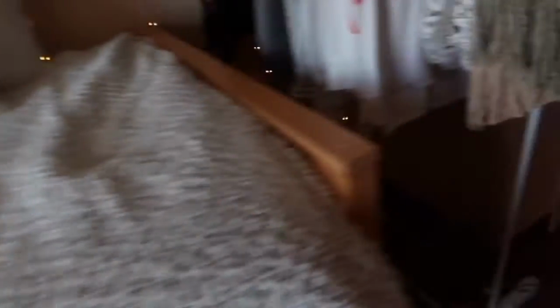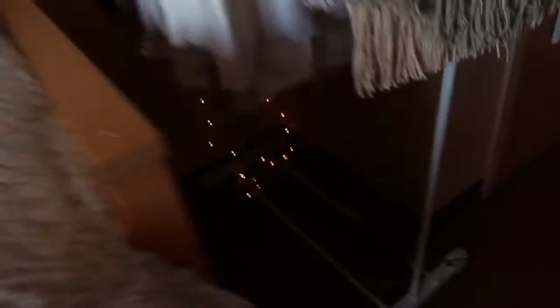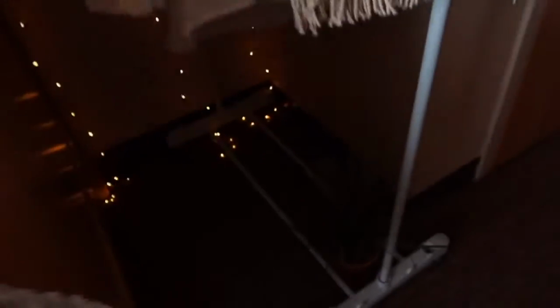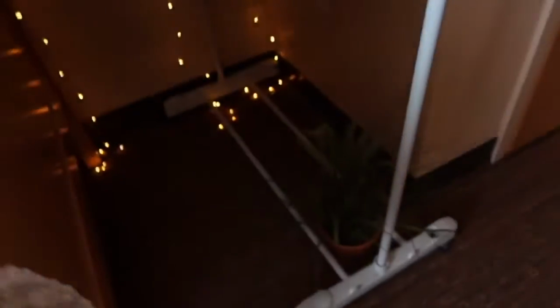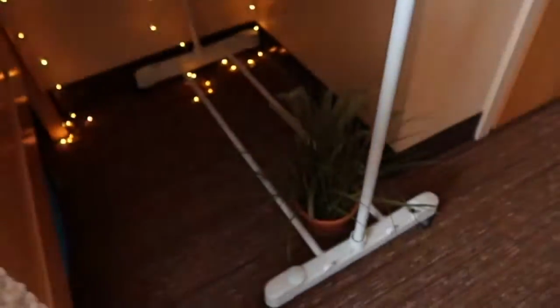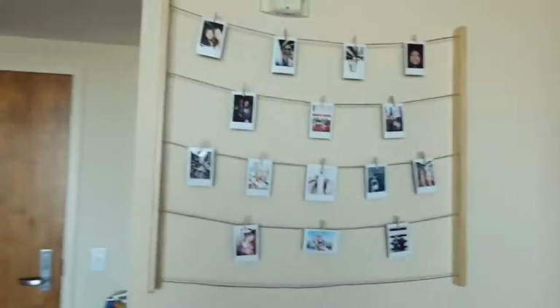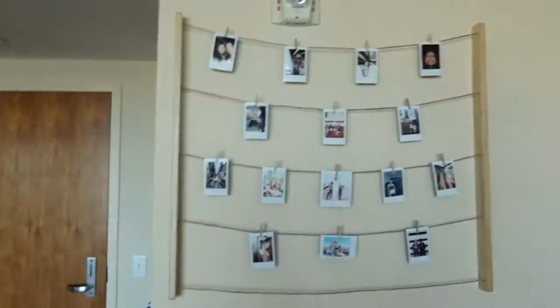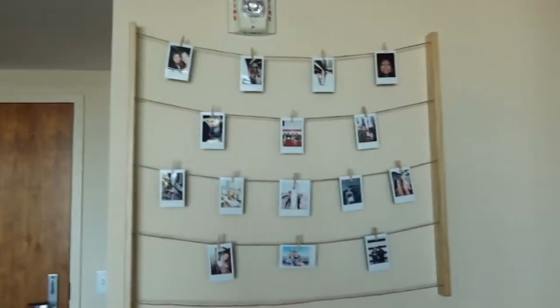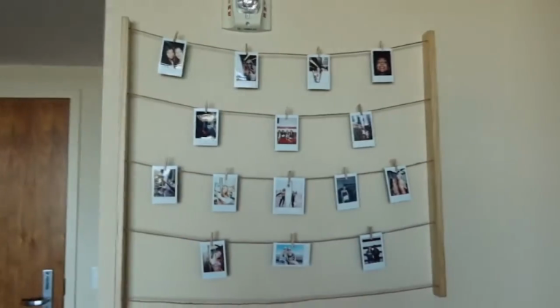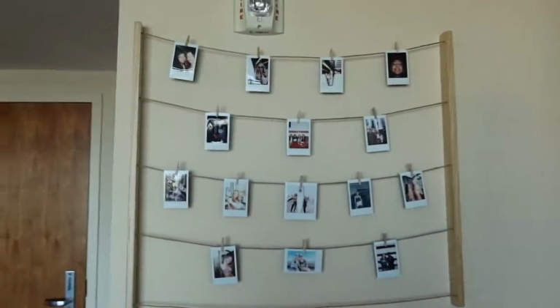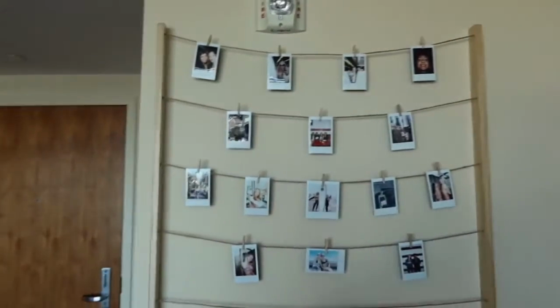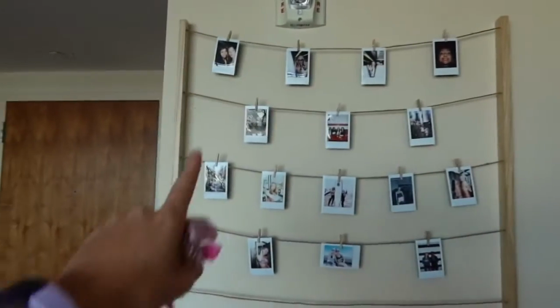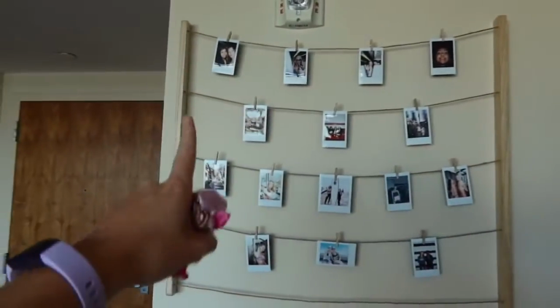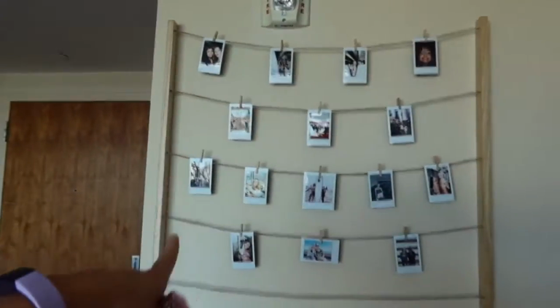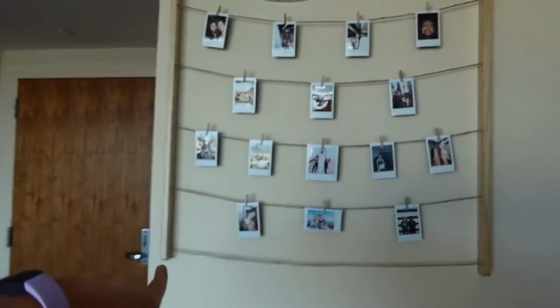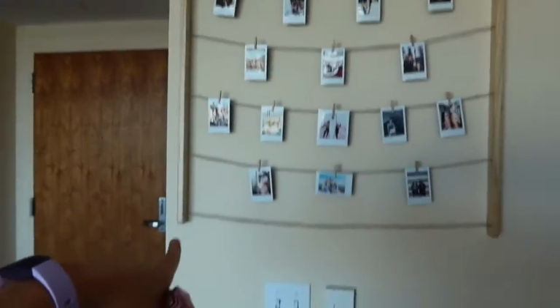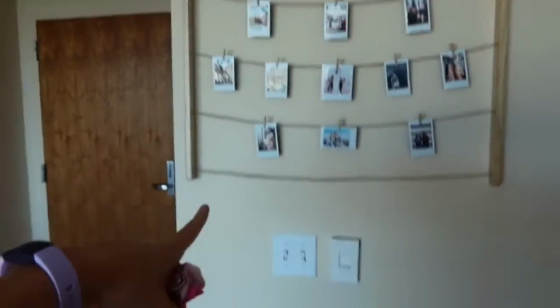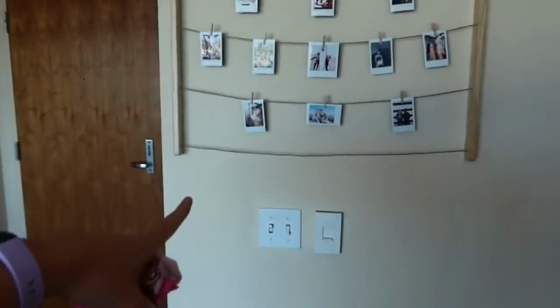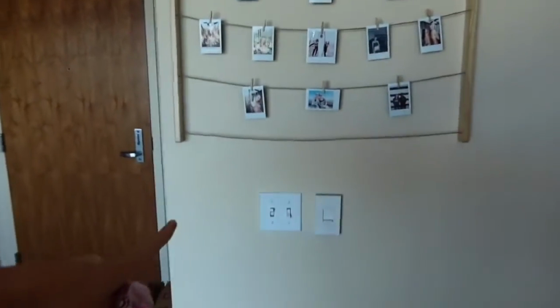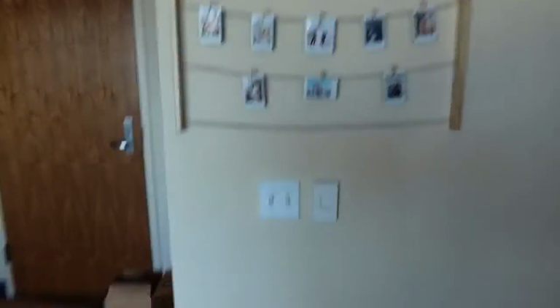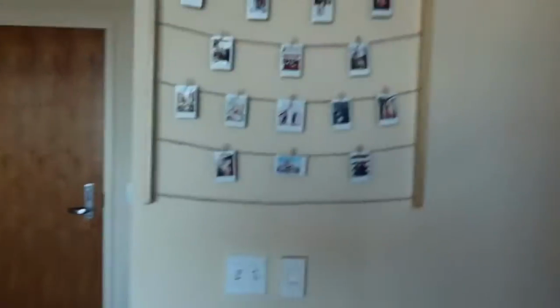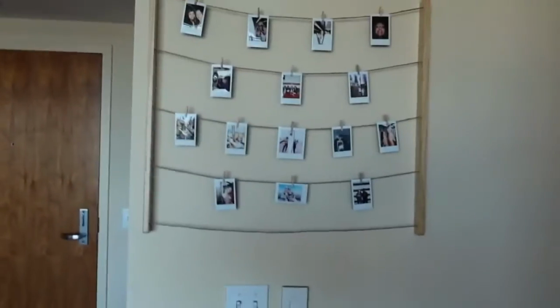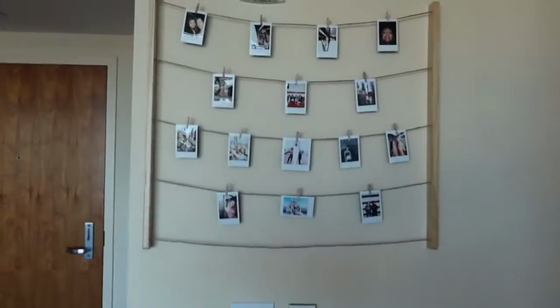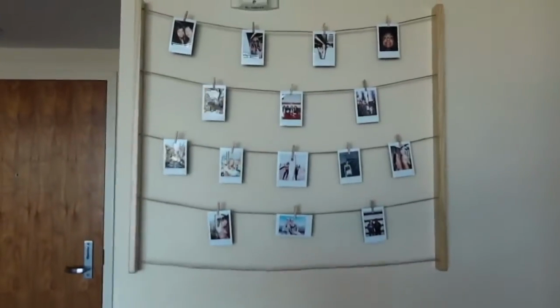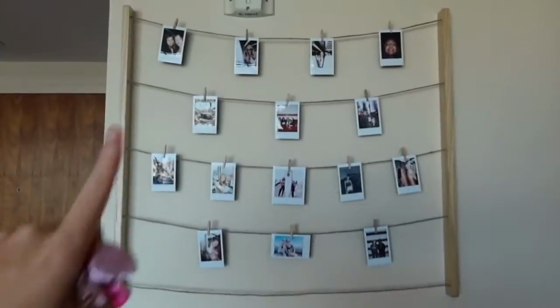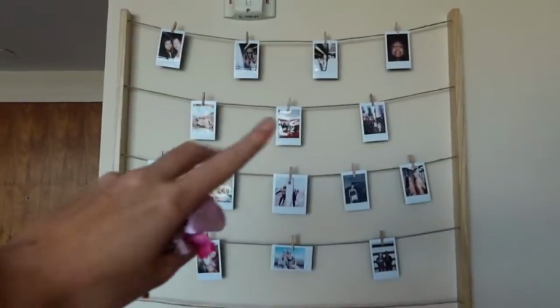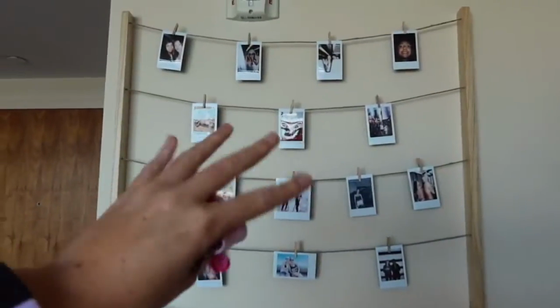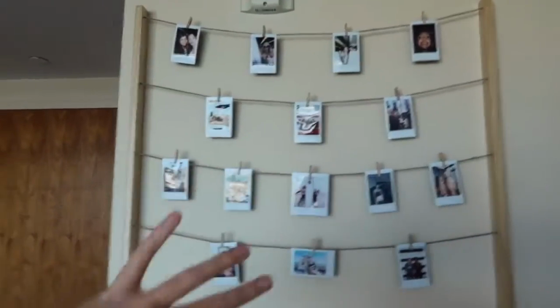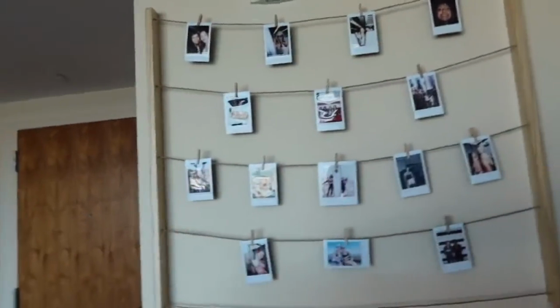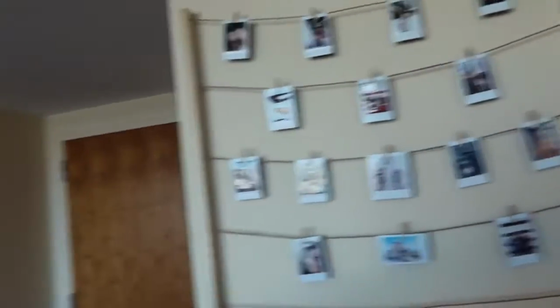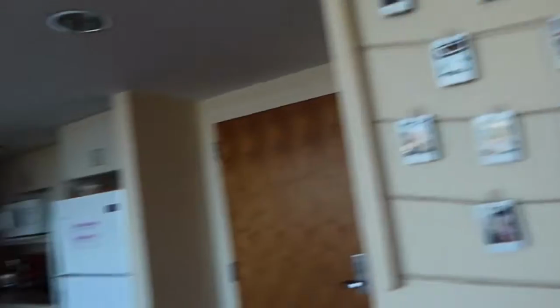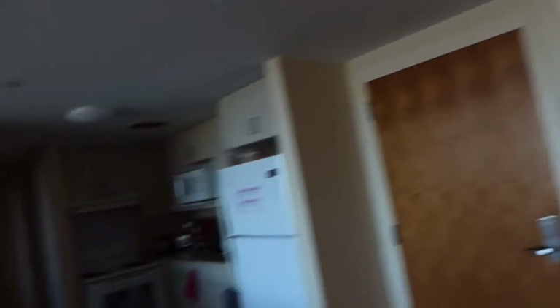I have a little plant, and I have this display that I put here — it's from OCM. I just put a bunch of Polaroids that I had on it.